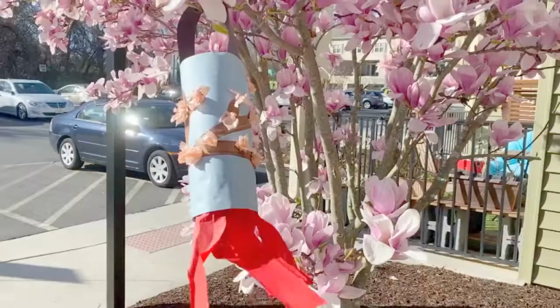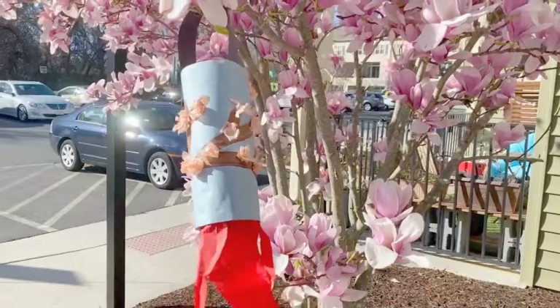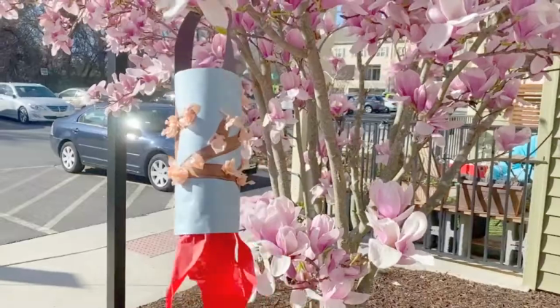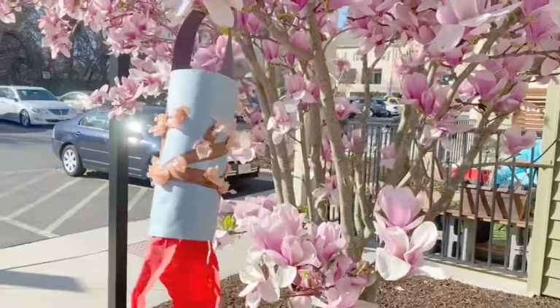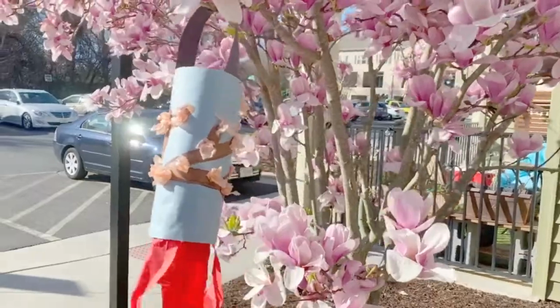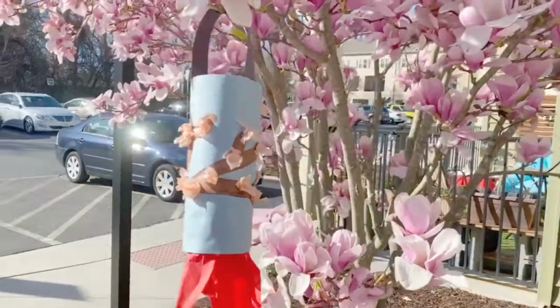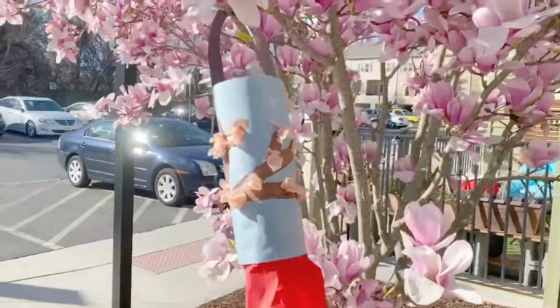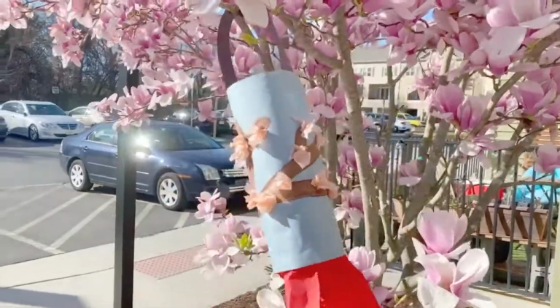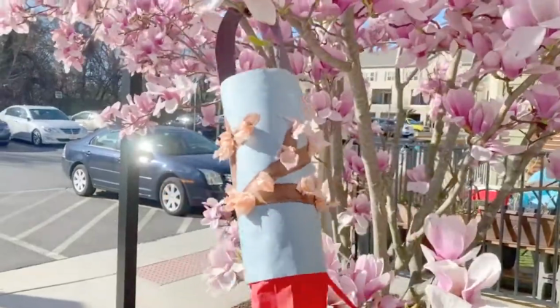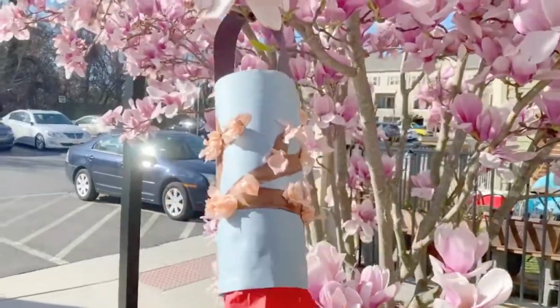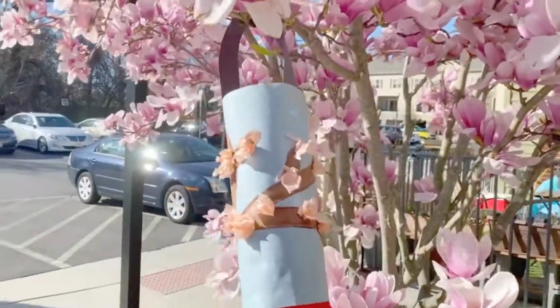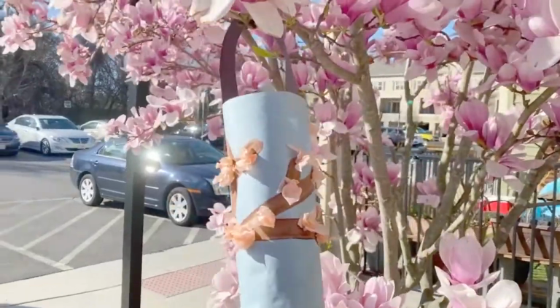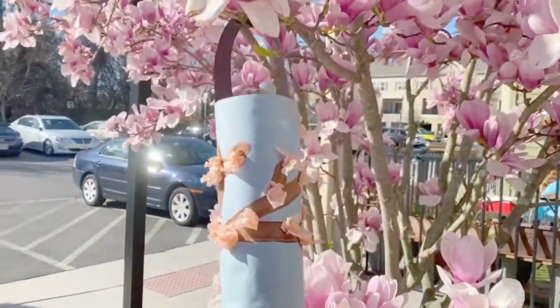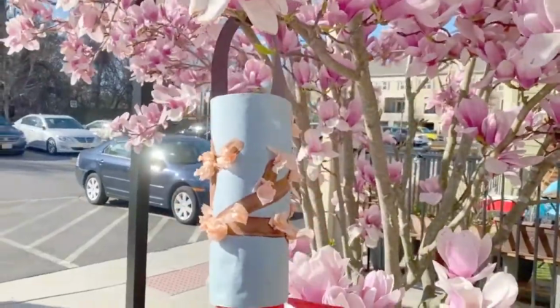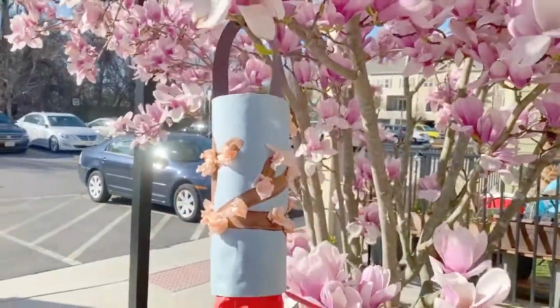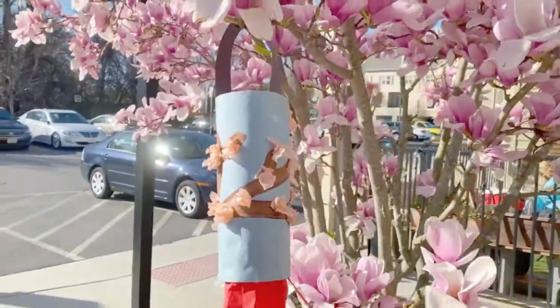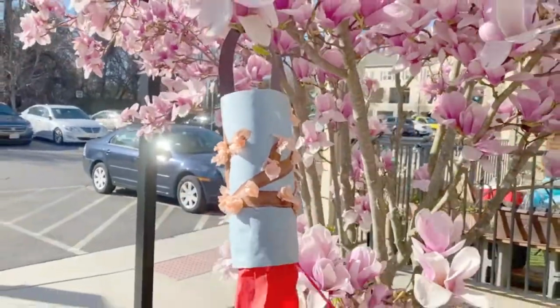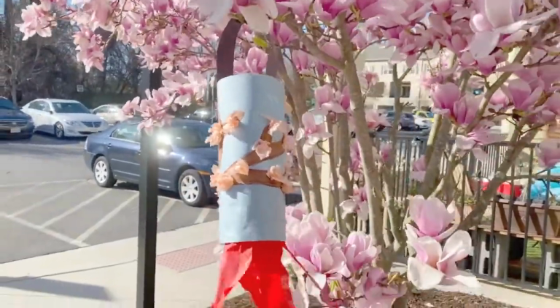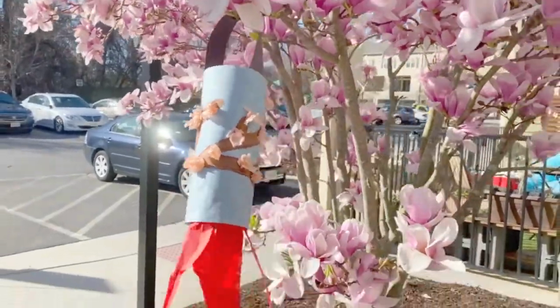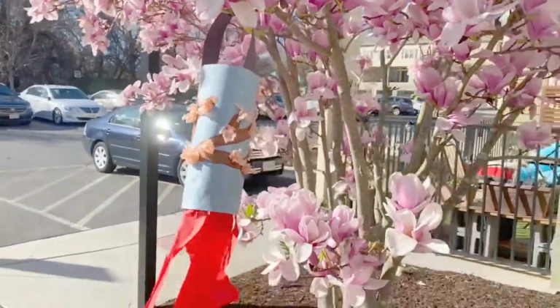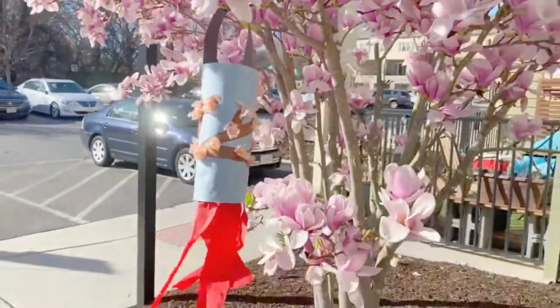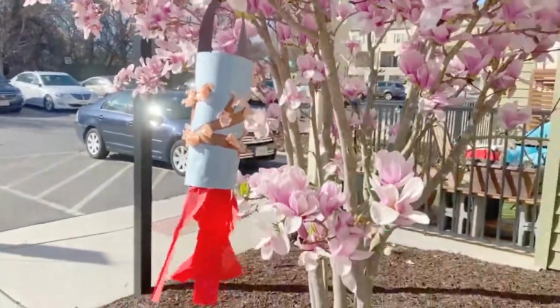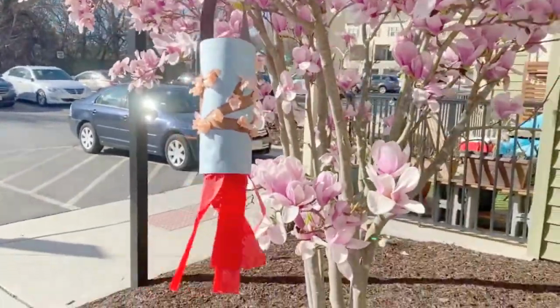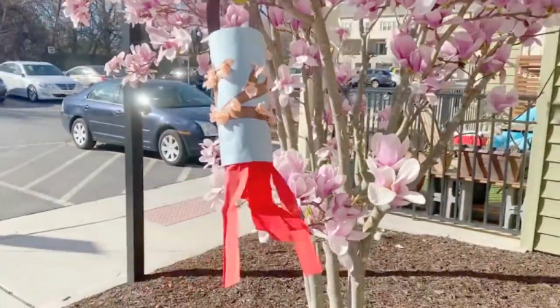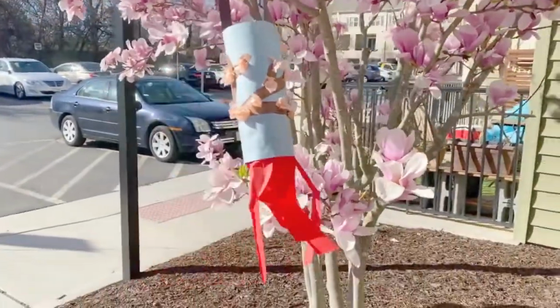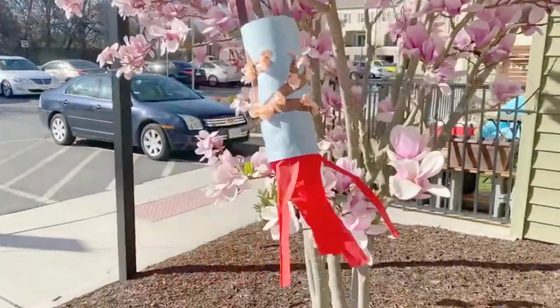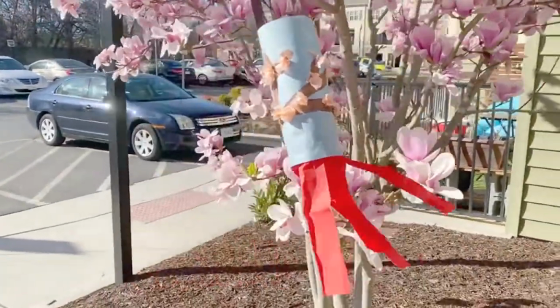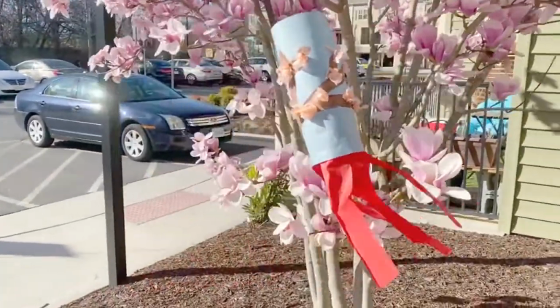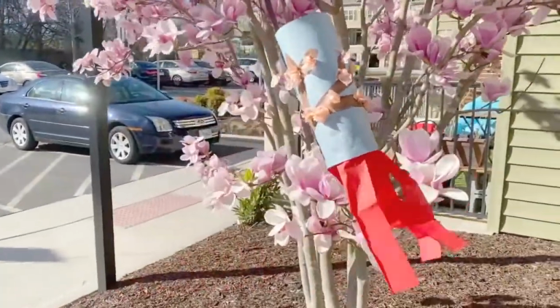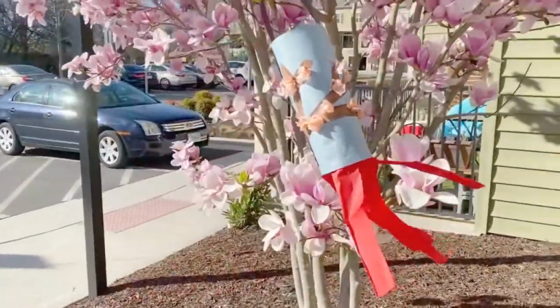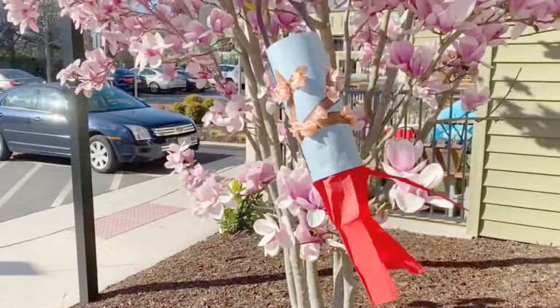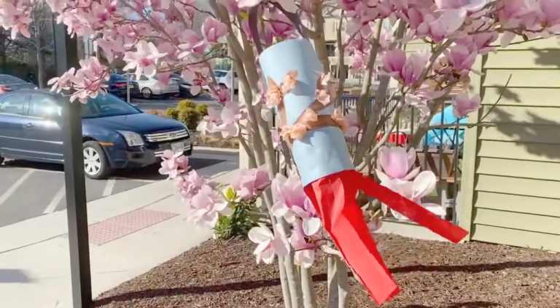Welcome to Wreck at Home. Today we will be making a Cherry Blossom Windsock.